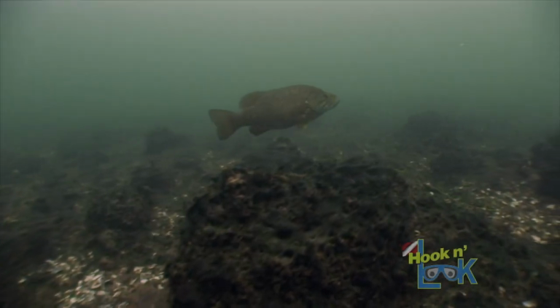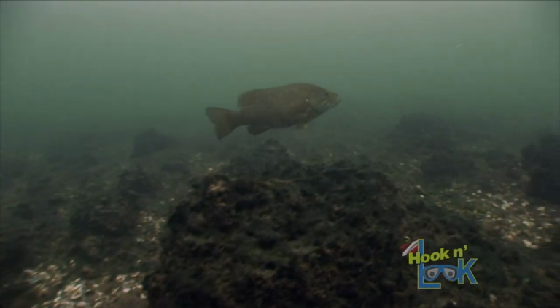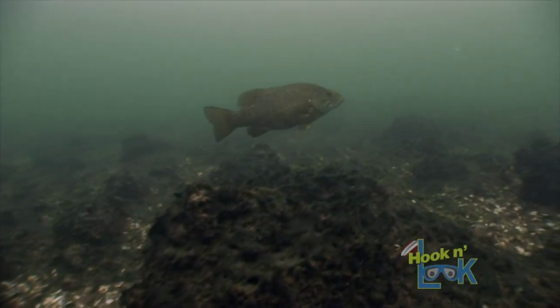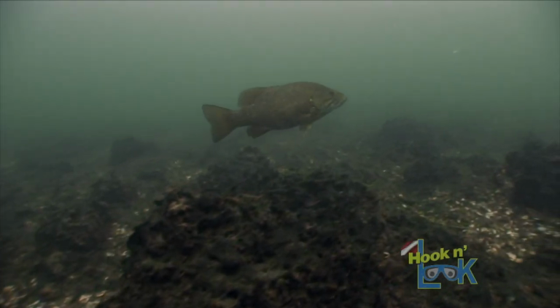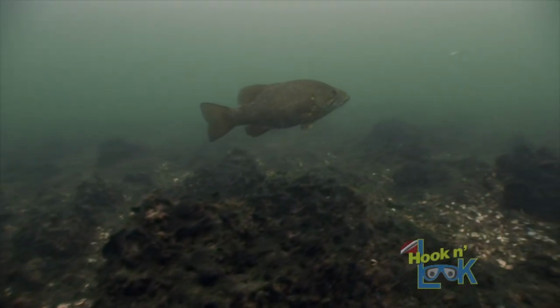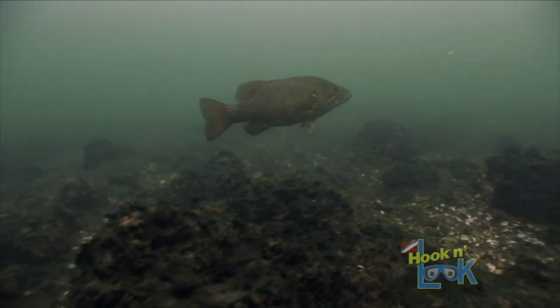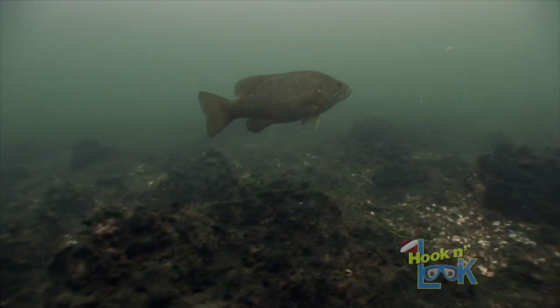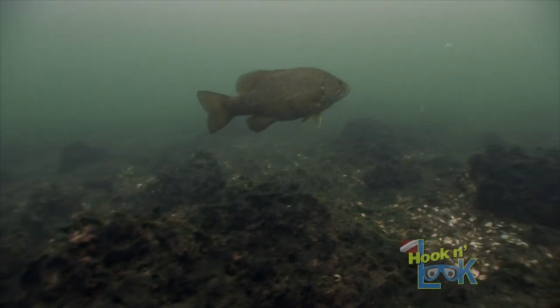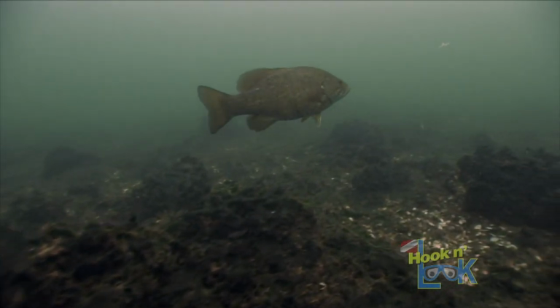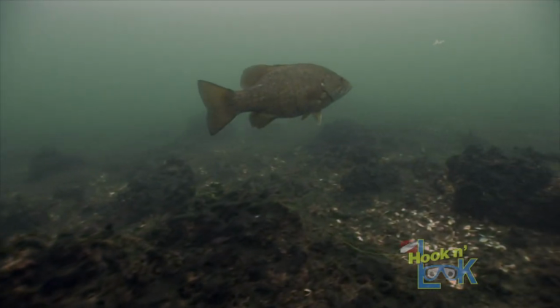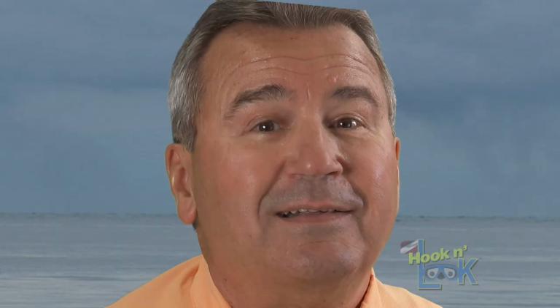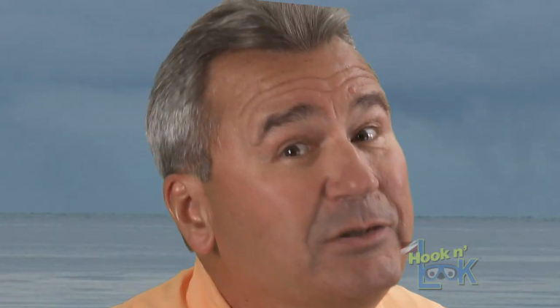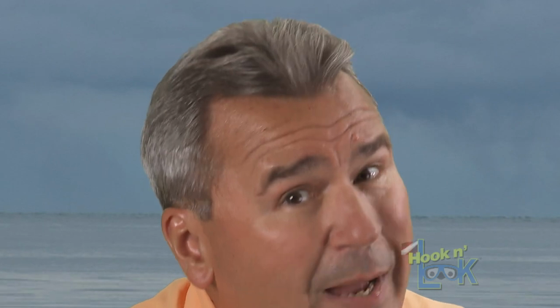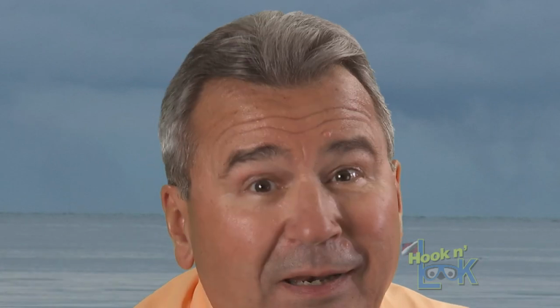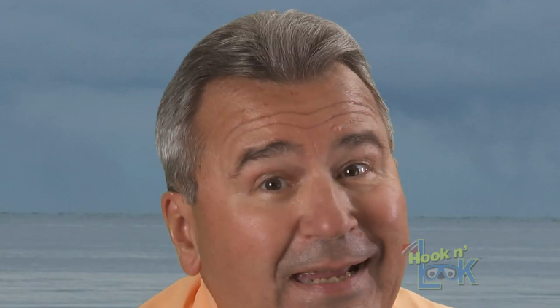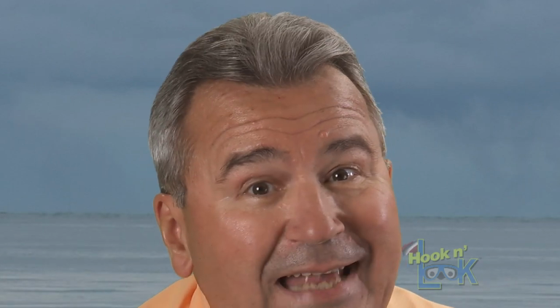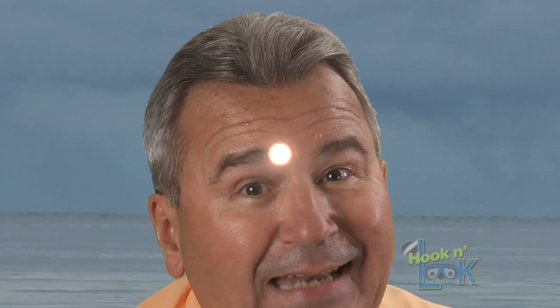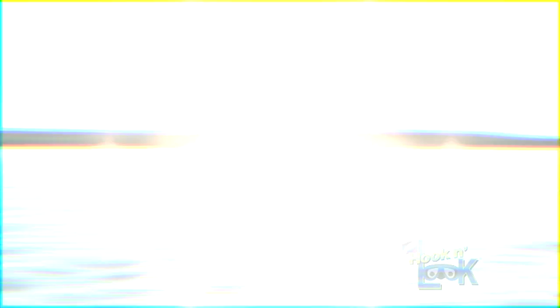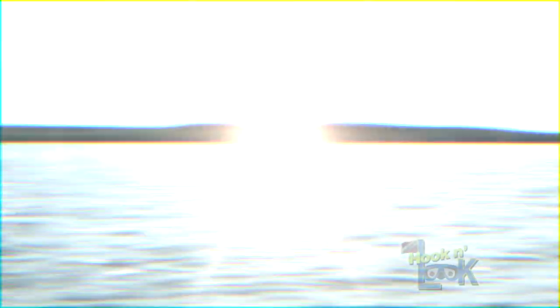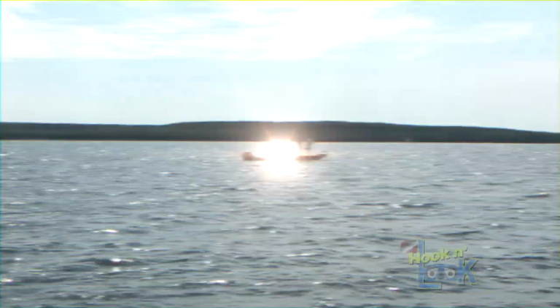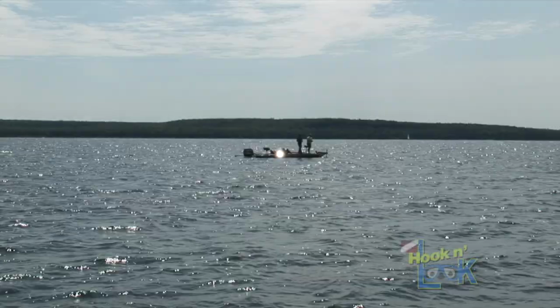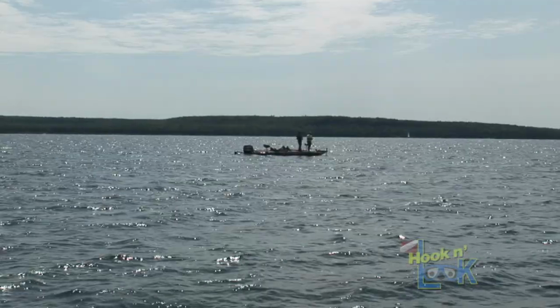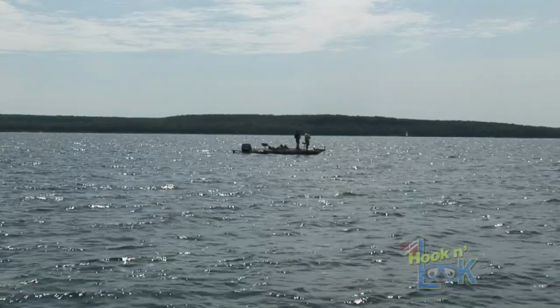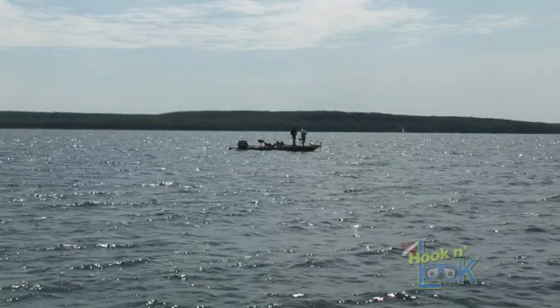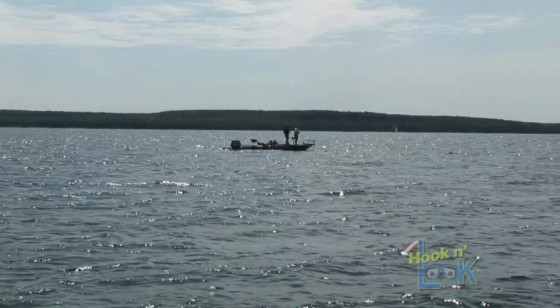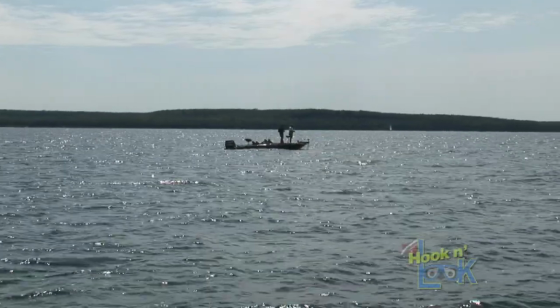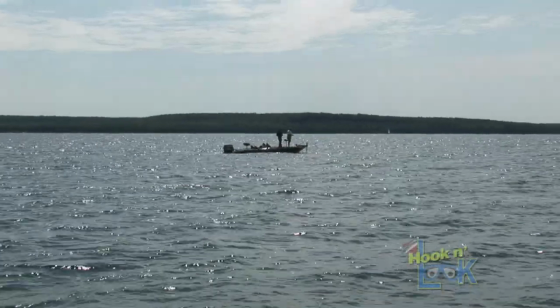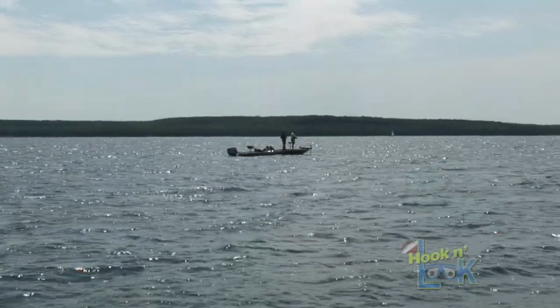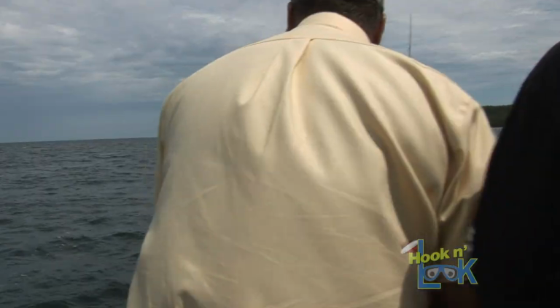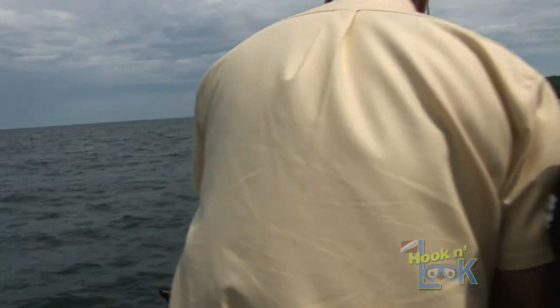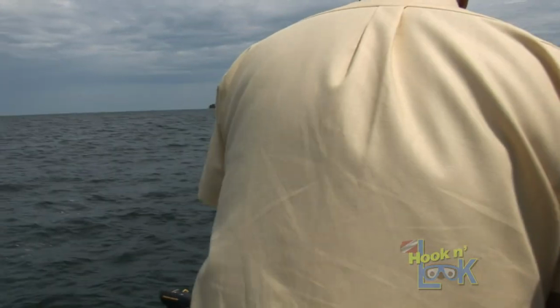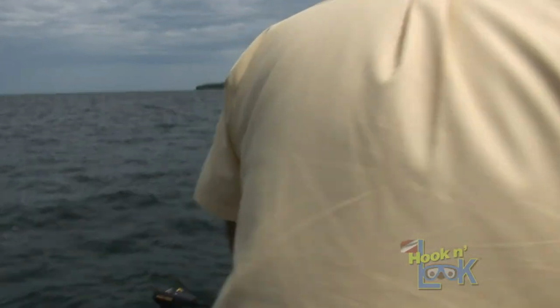And if you mark a fish directly below, drop it like it's hot. Drop on that one. That's a big one right there. Drop on it.